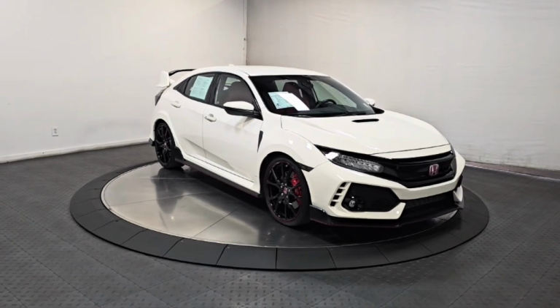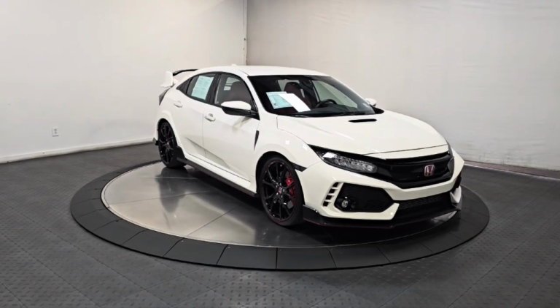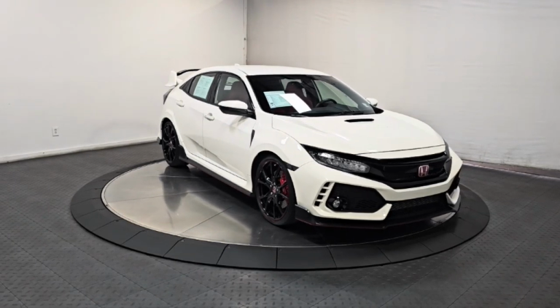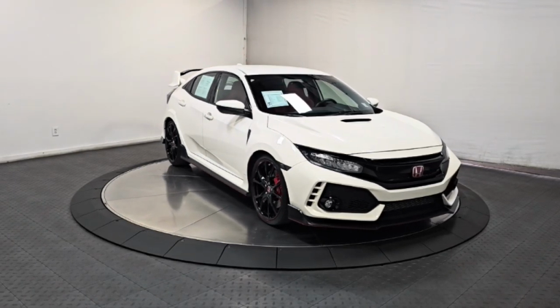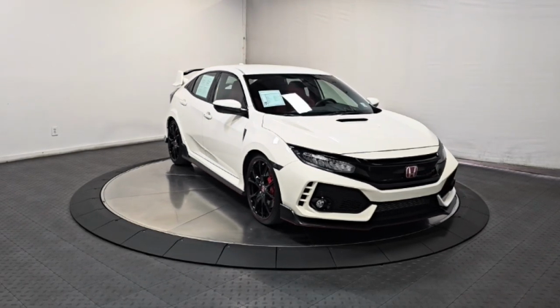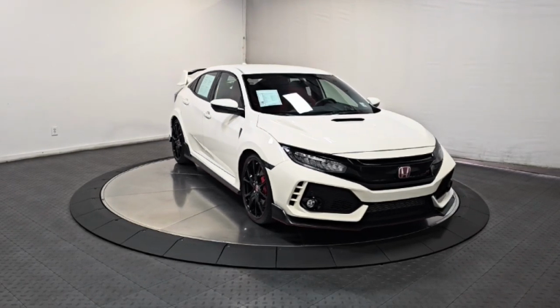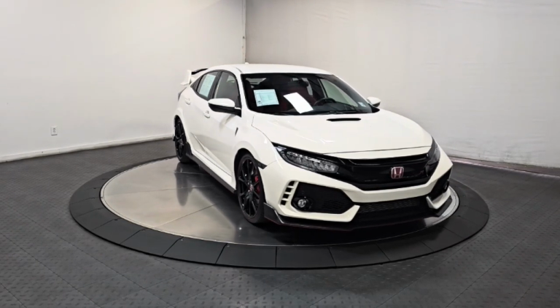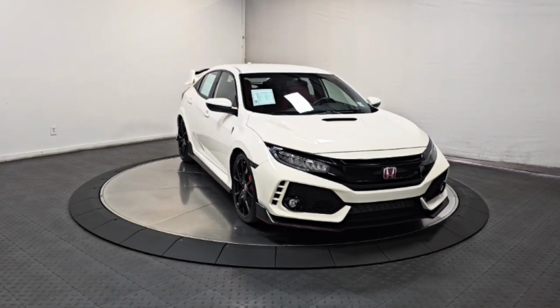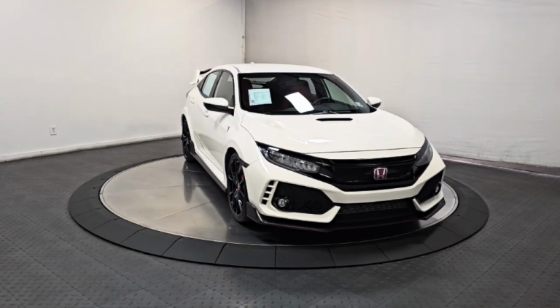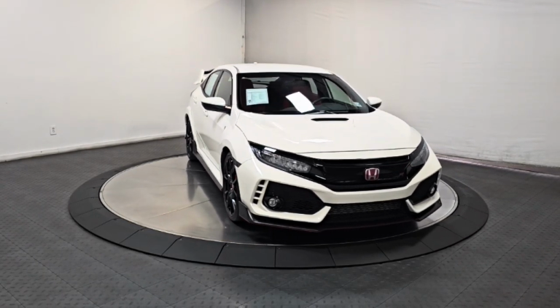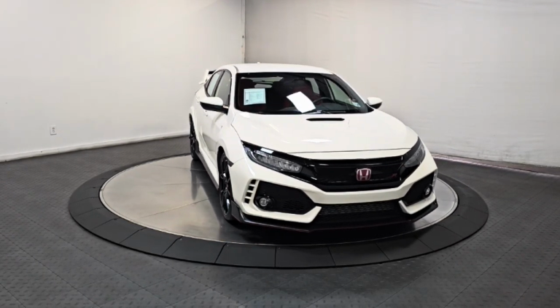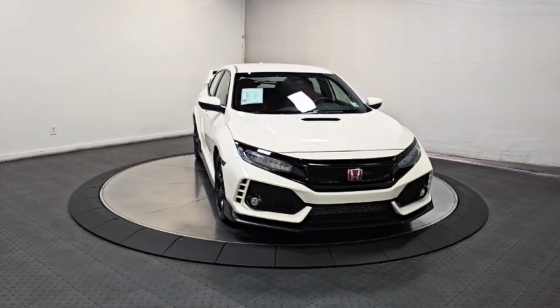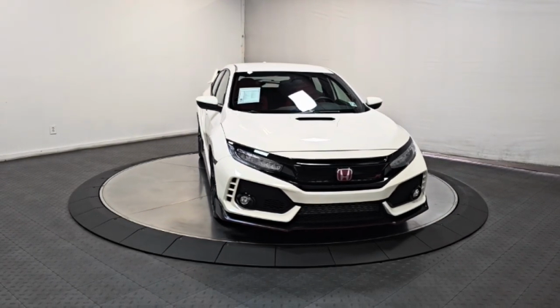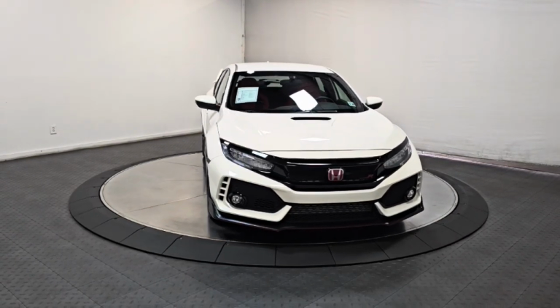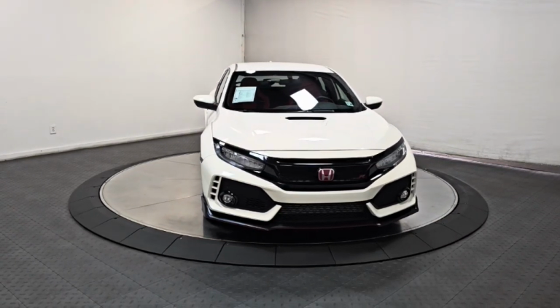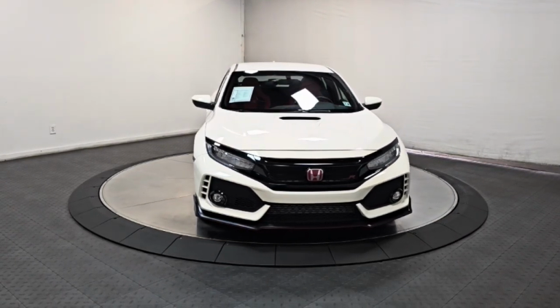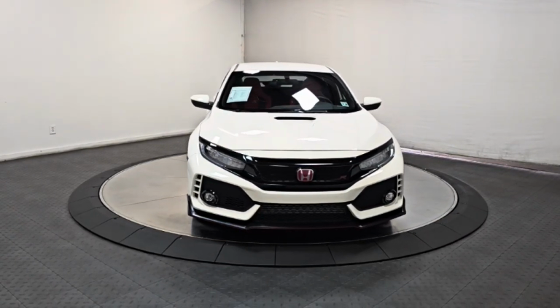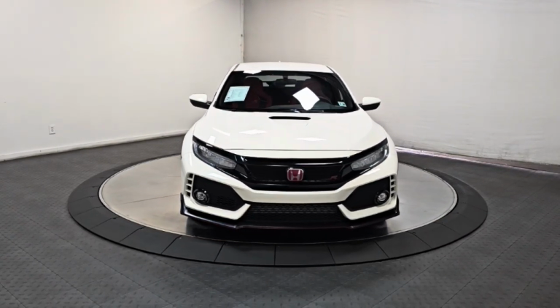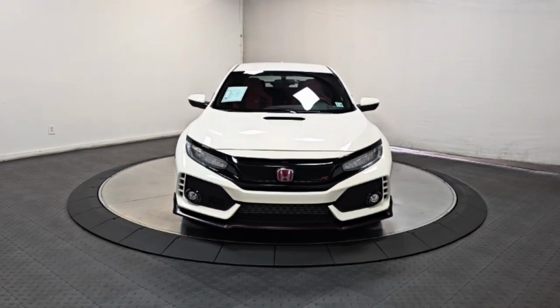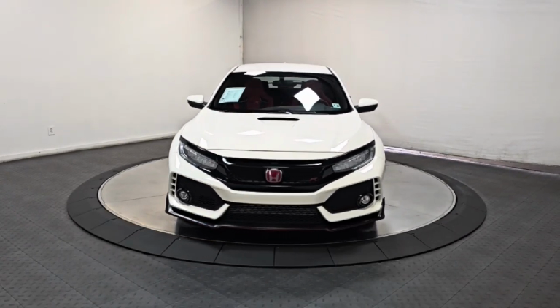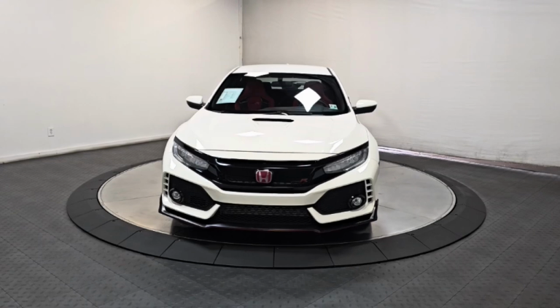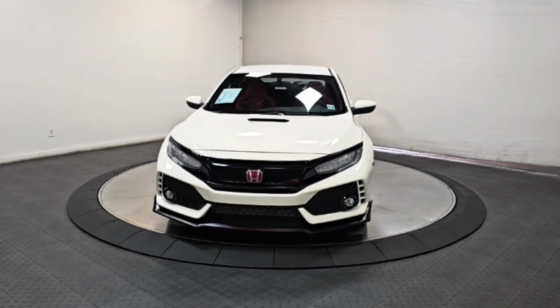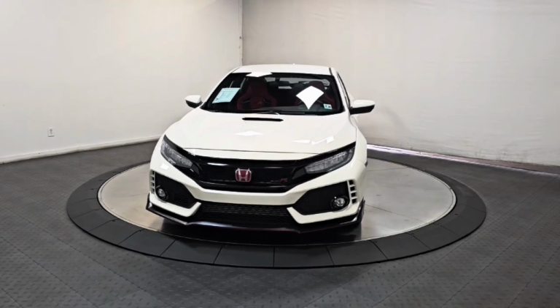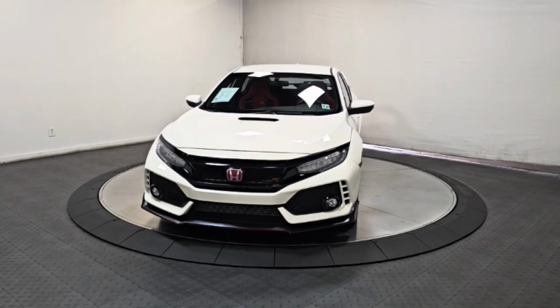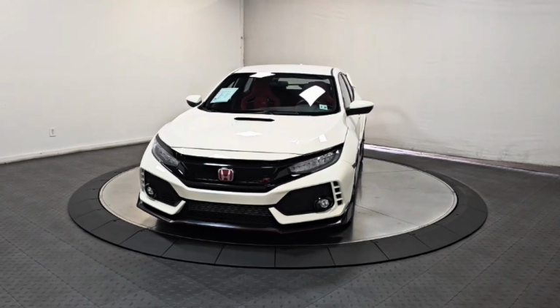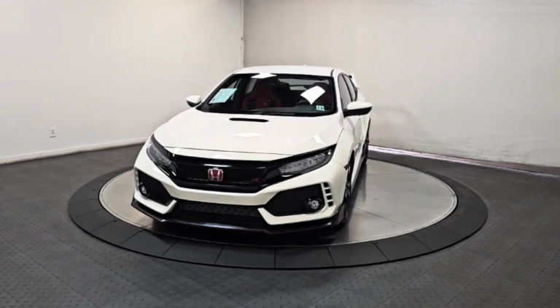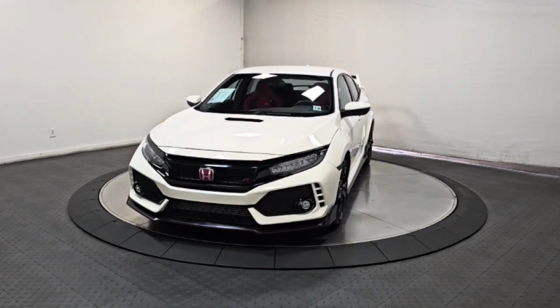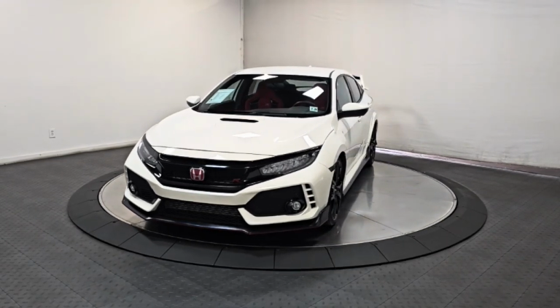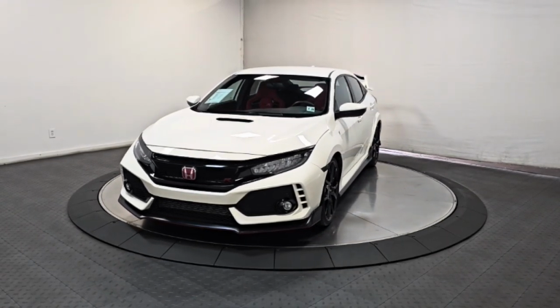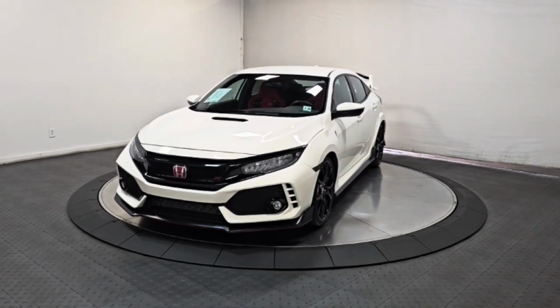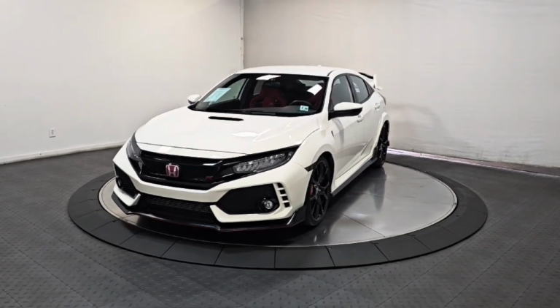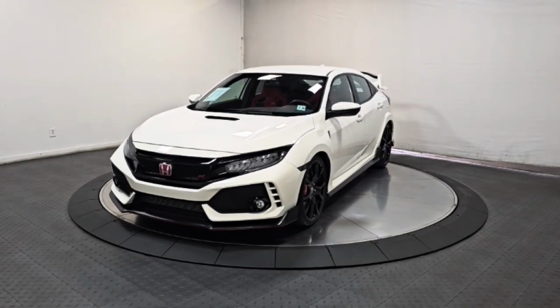Feel what it's like to have extreme power on demand when you're behind the wheel of this track-ready Honda Civic Type R. Drive it today.